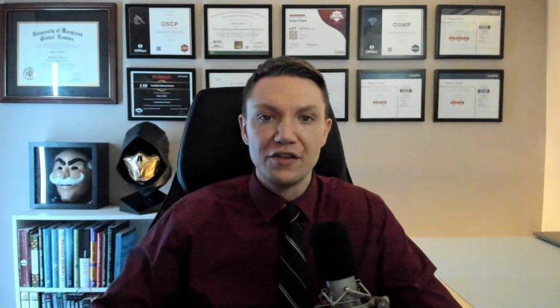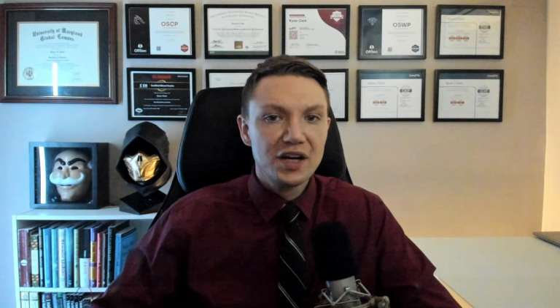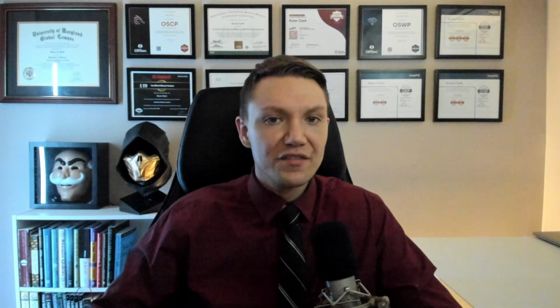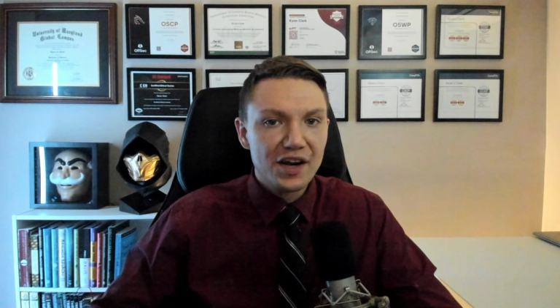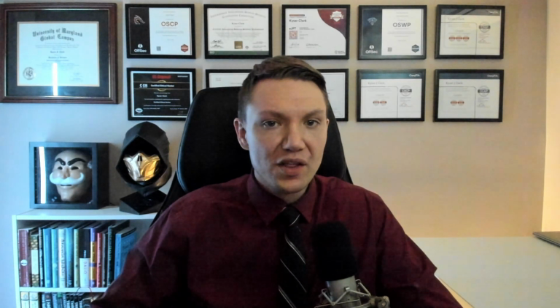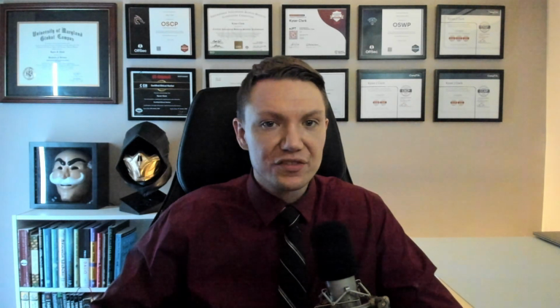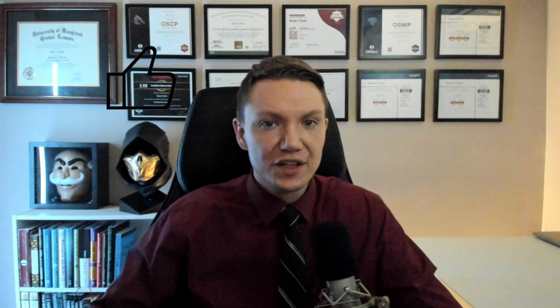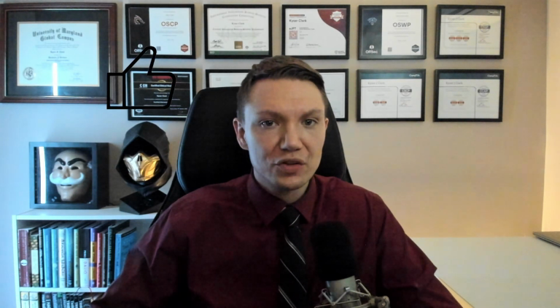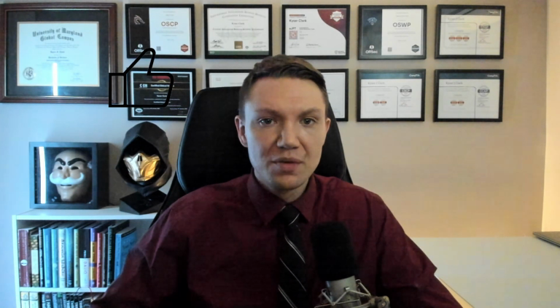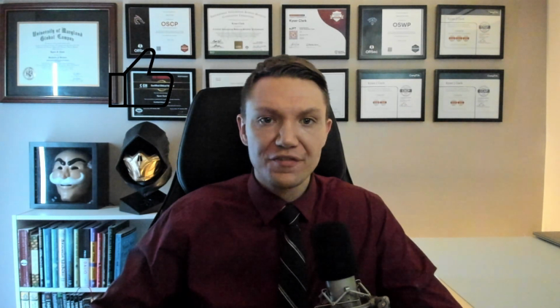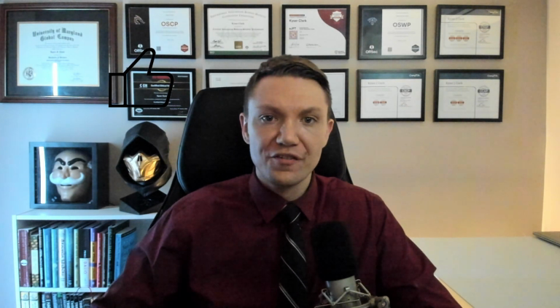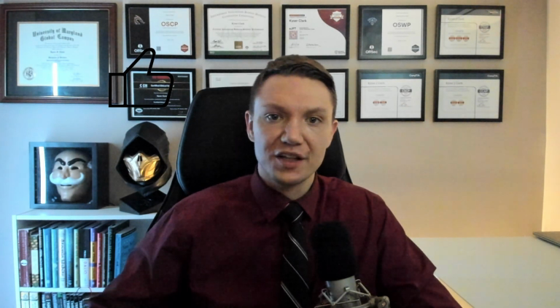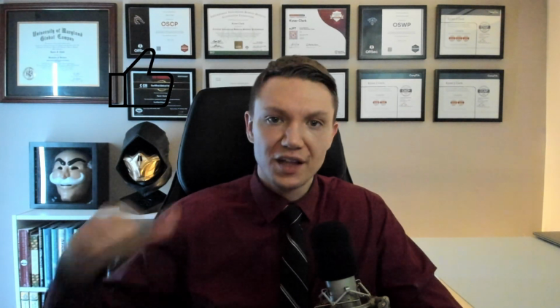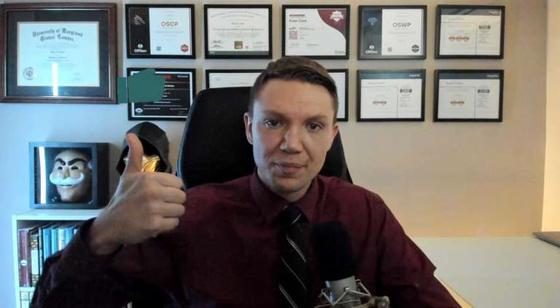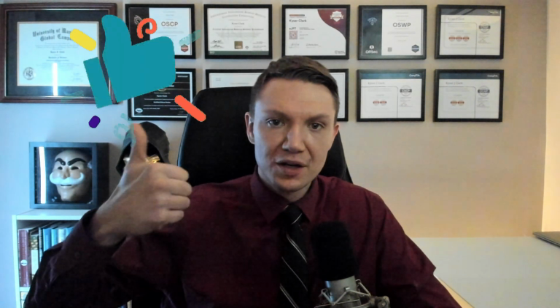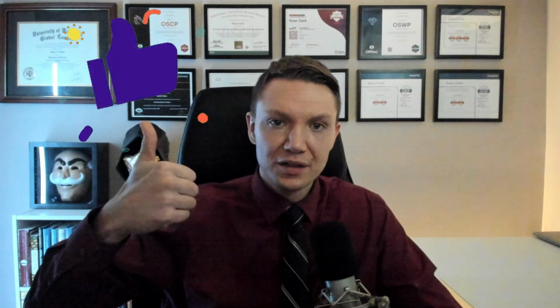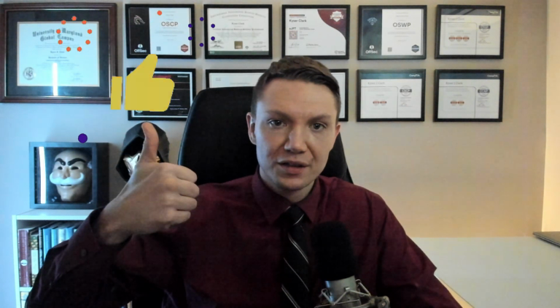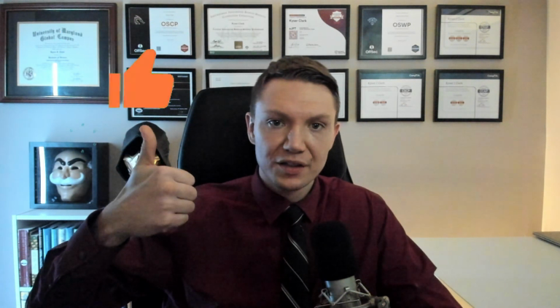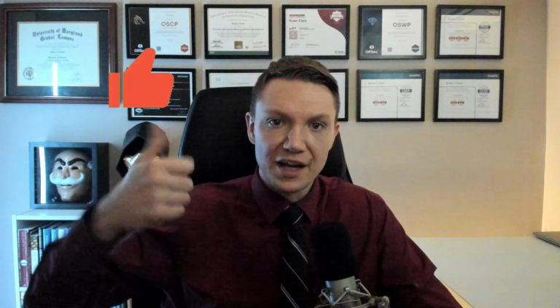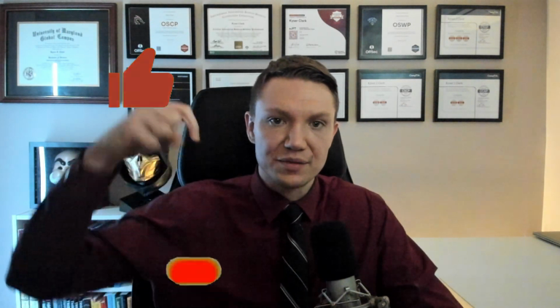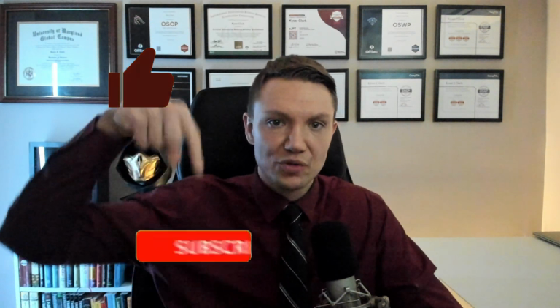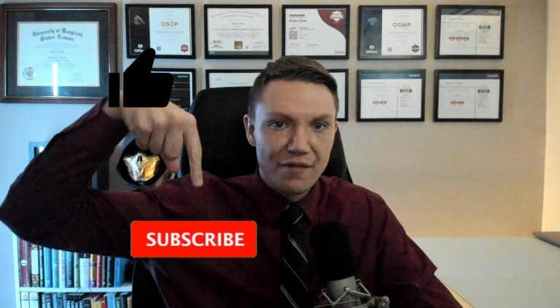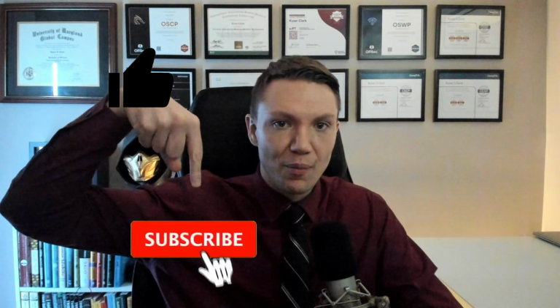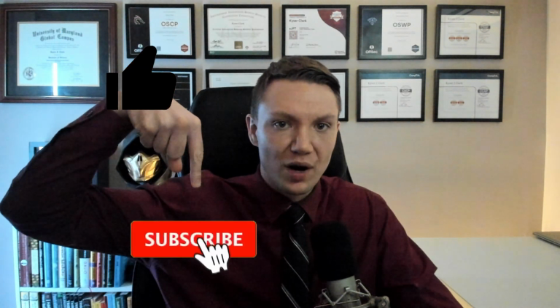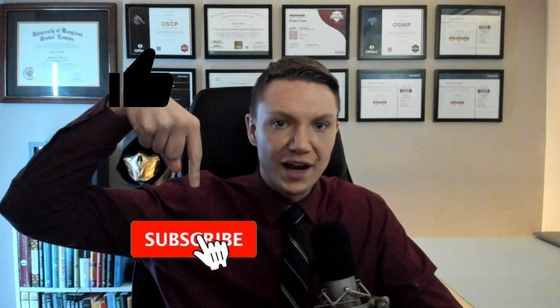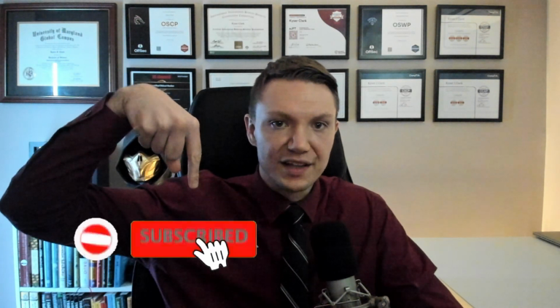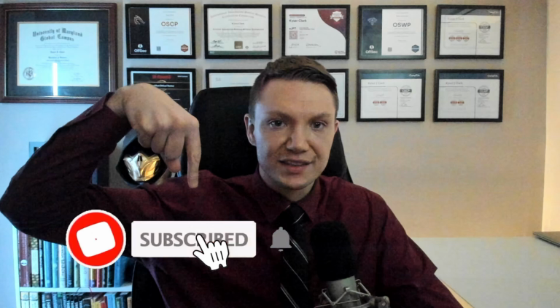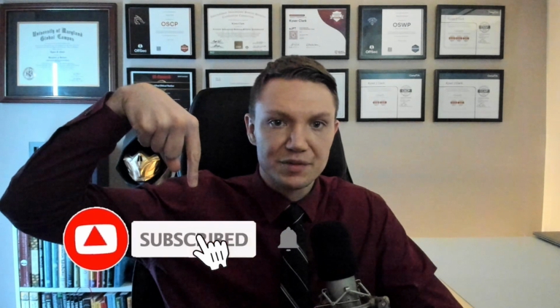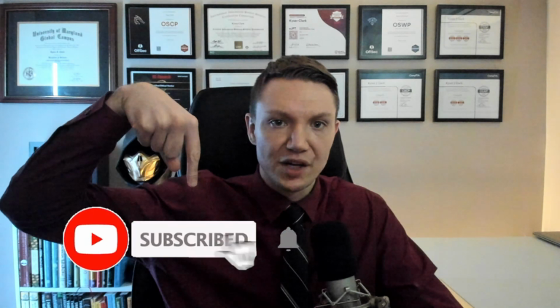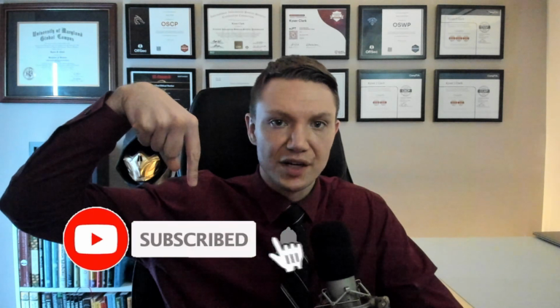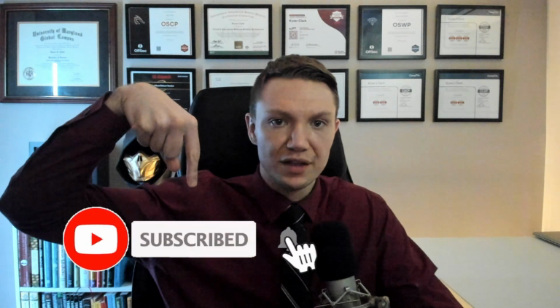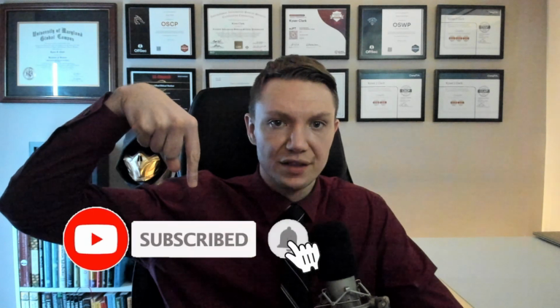If you're getting value out of this video, hit the like button and subscribe for more hacking and cyber security content.